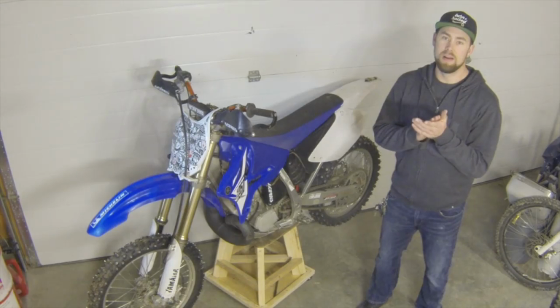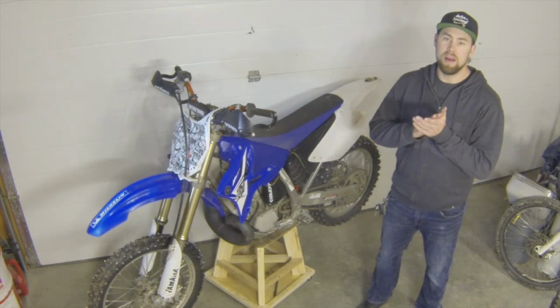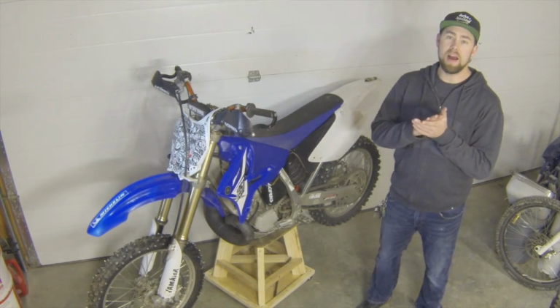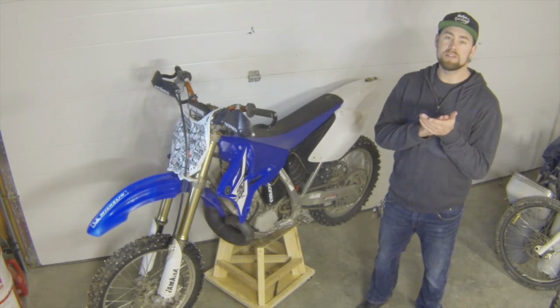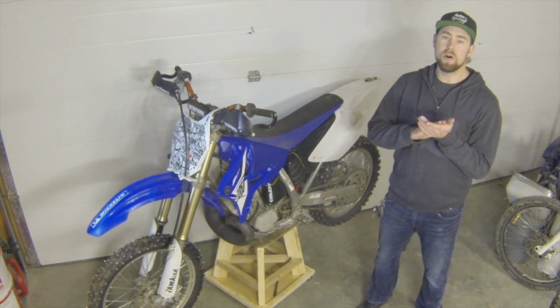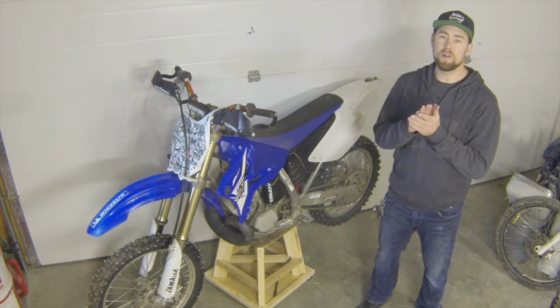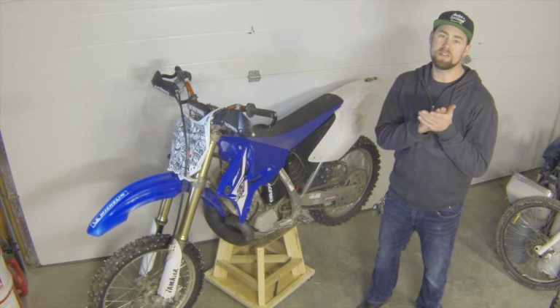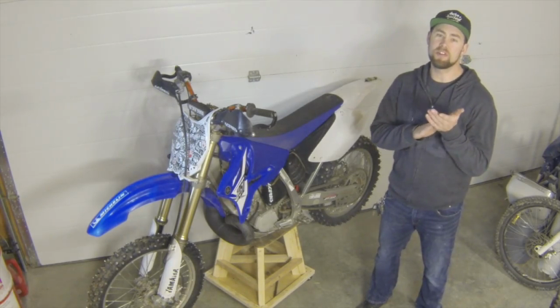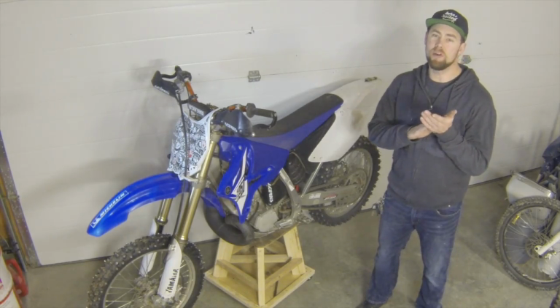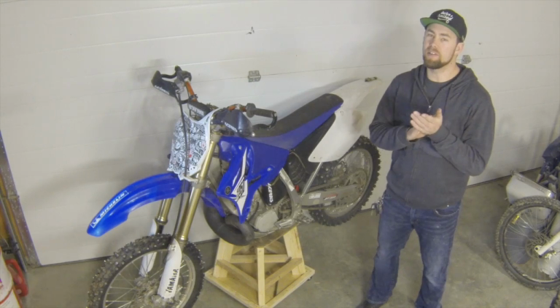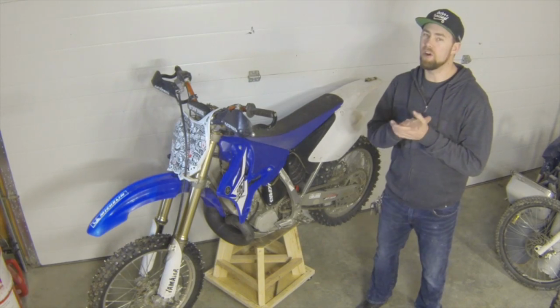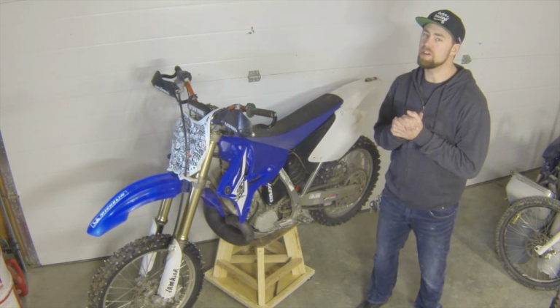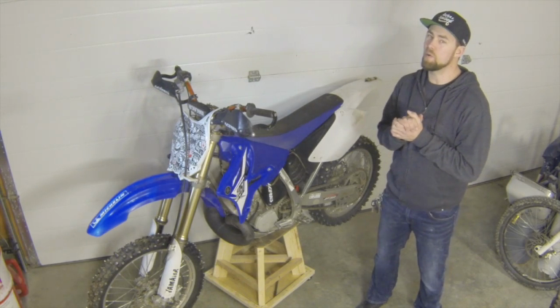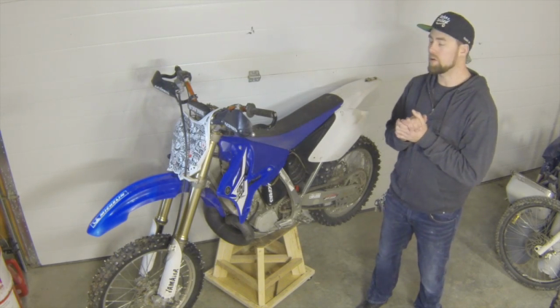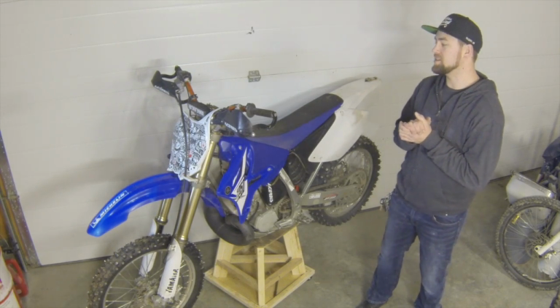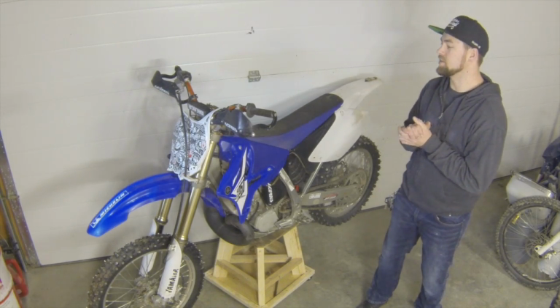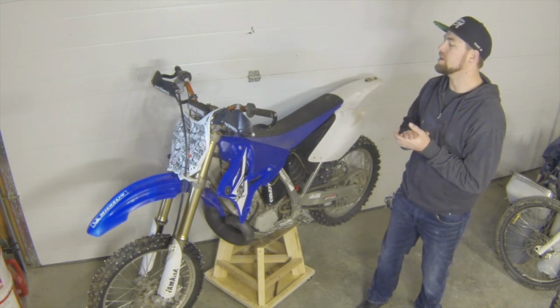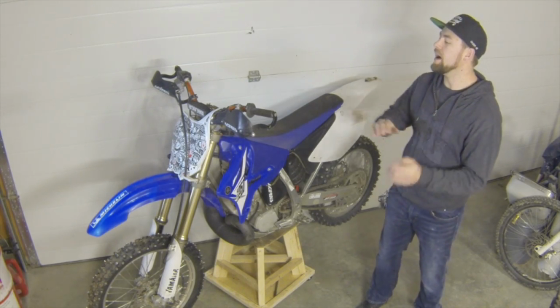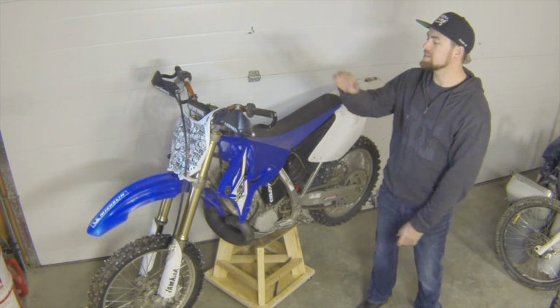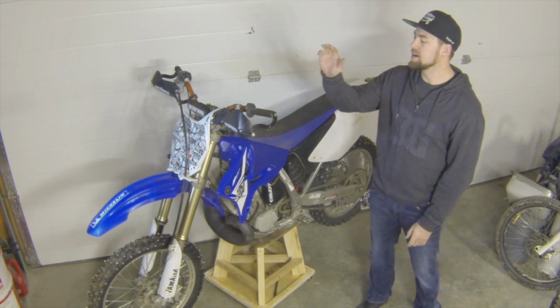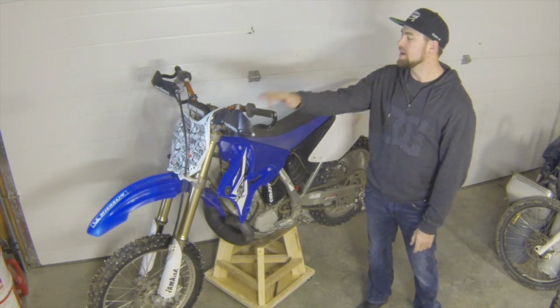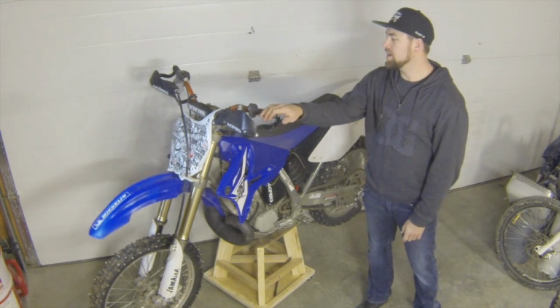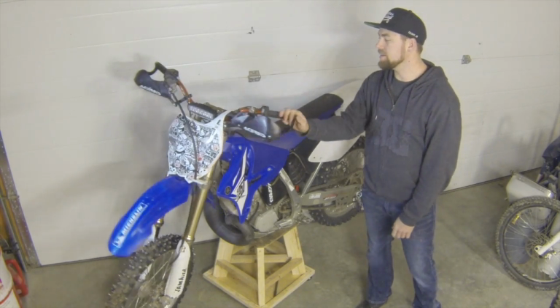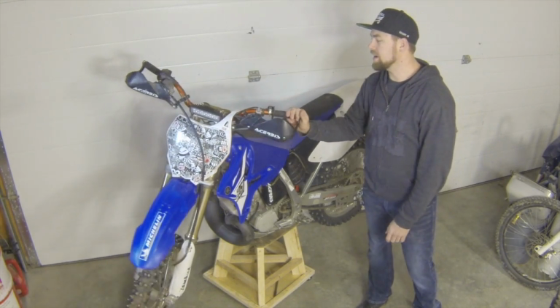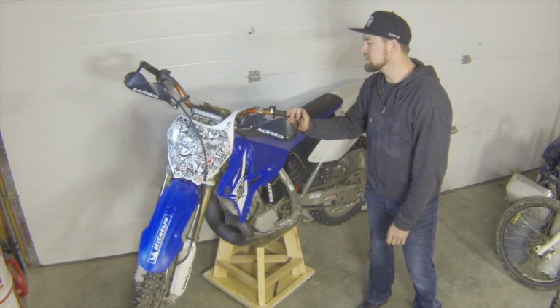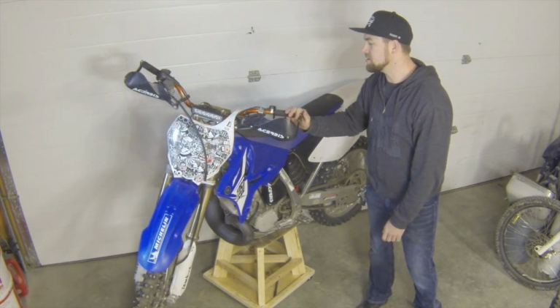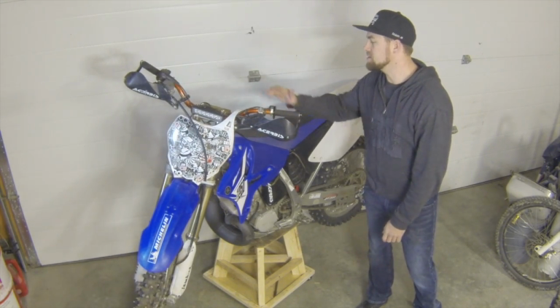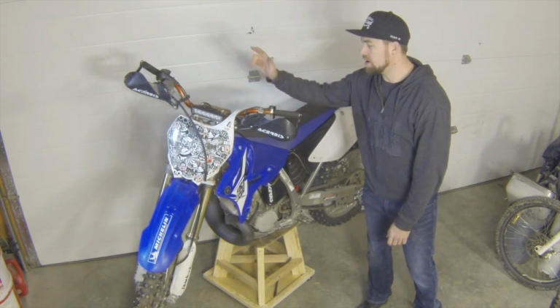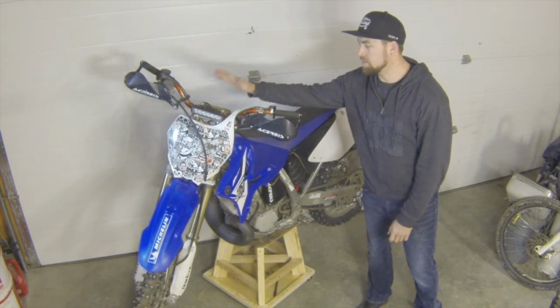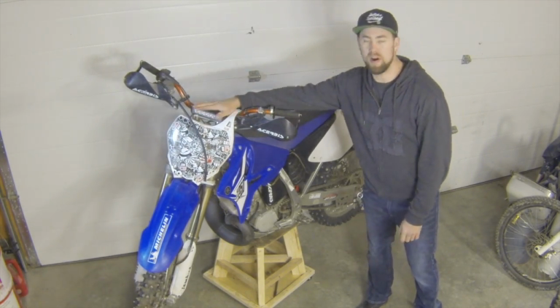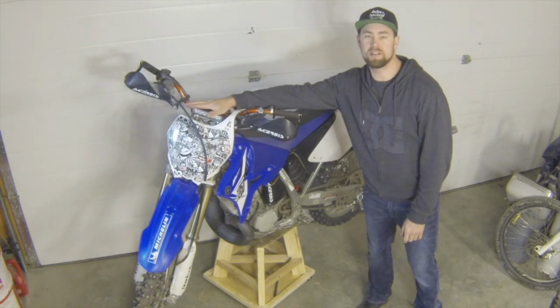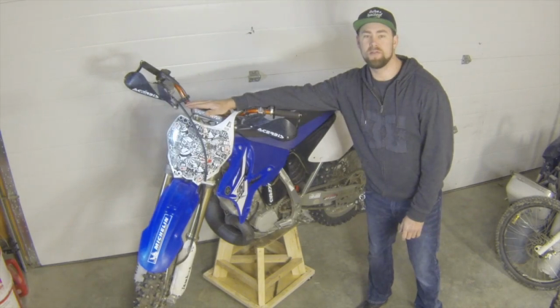Hey guys, welcome to our first installment of In The Garage, where we're going to take a look at the headlight I installed on my YZ250.